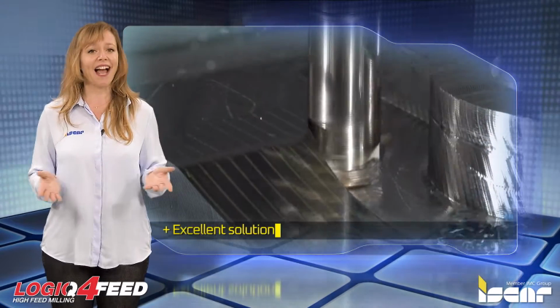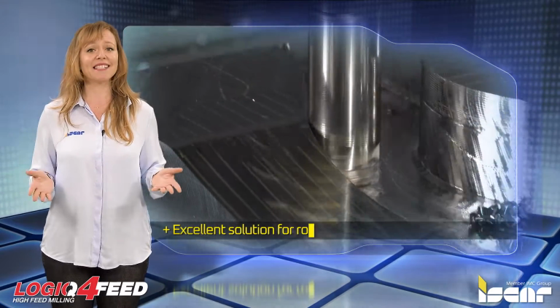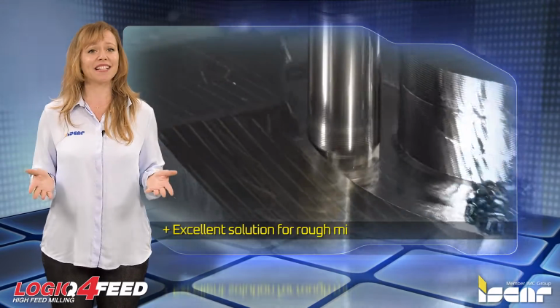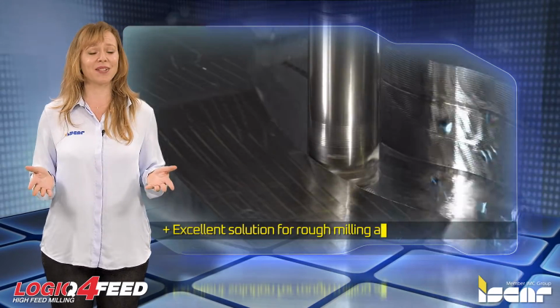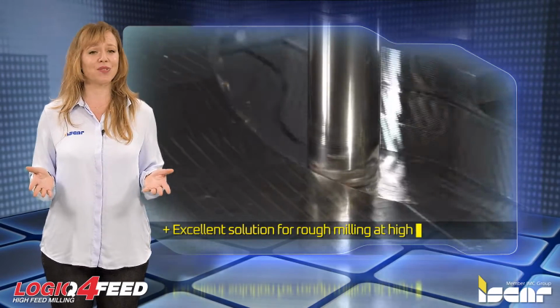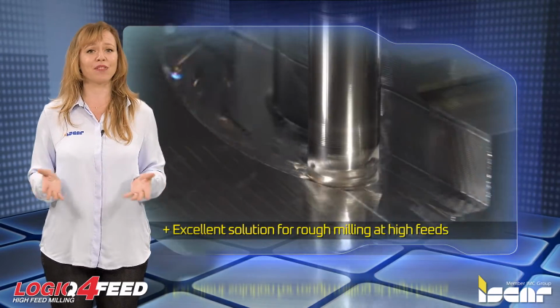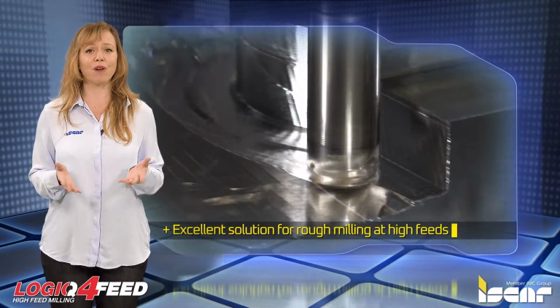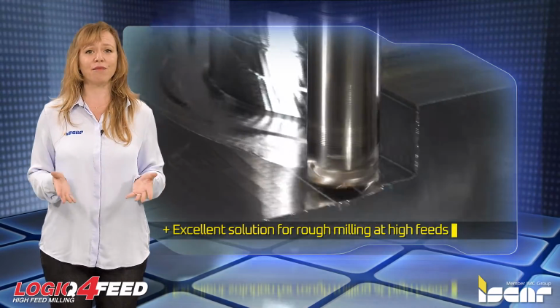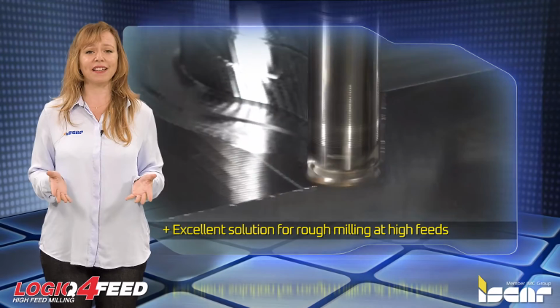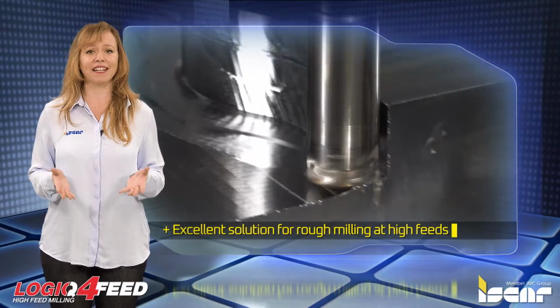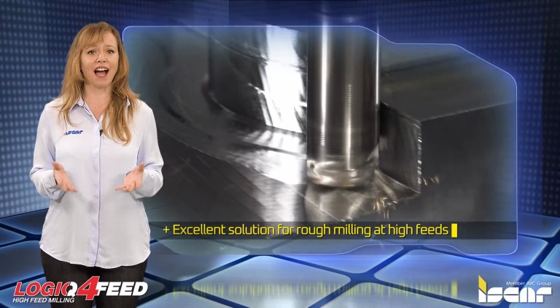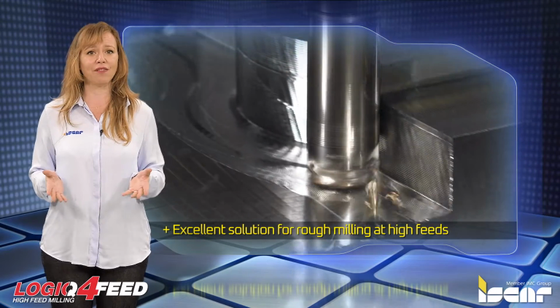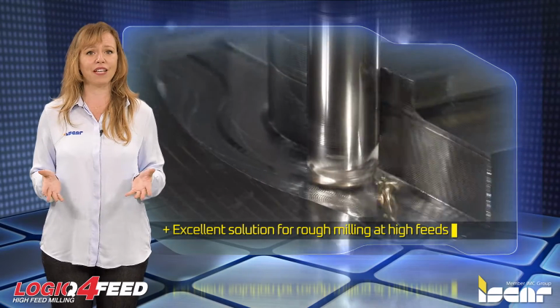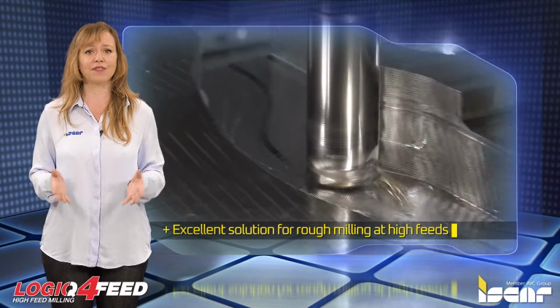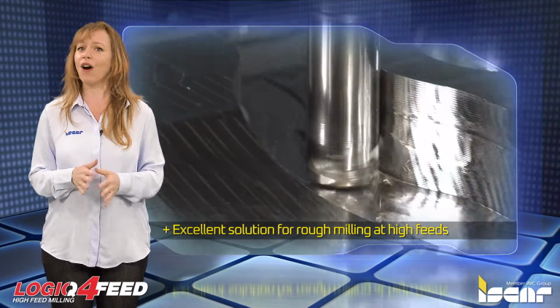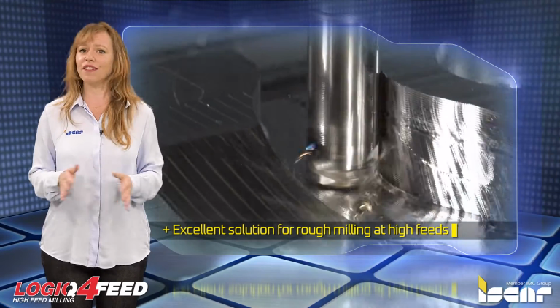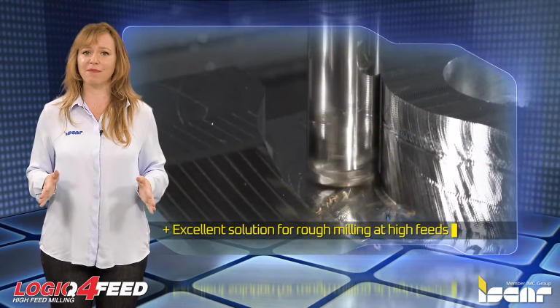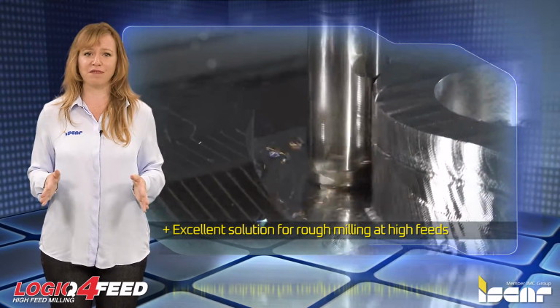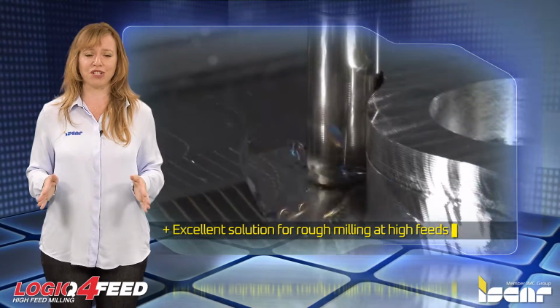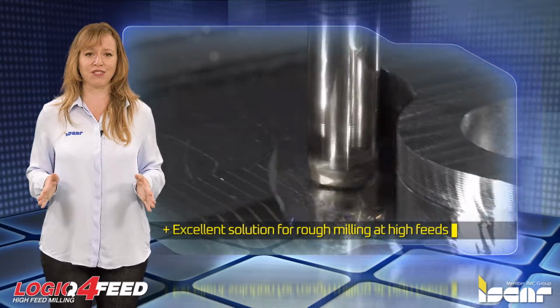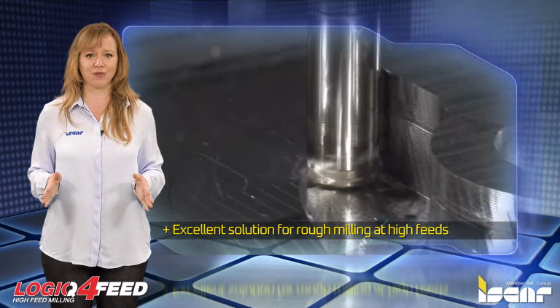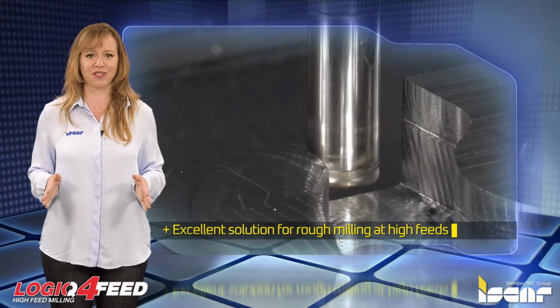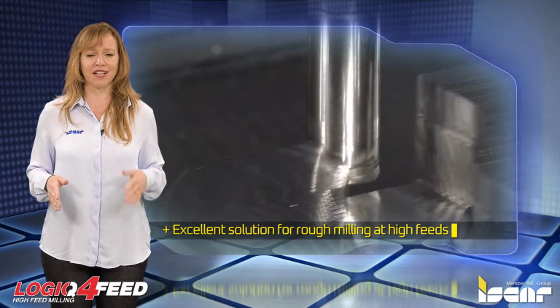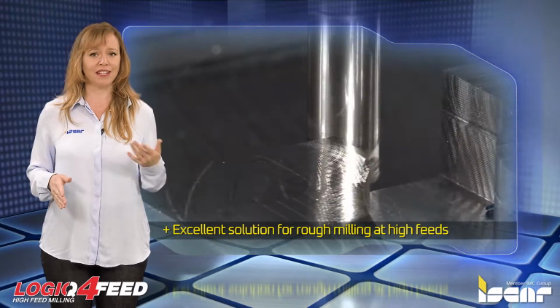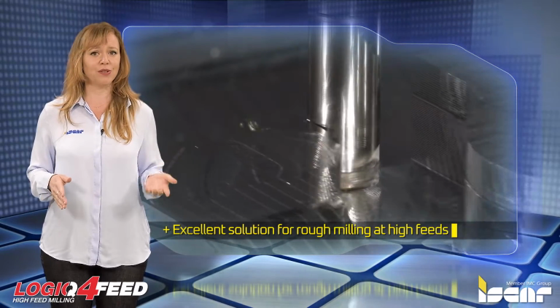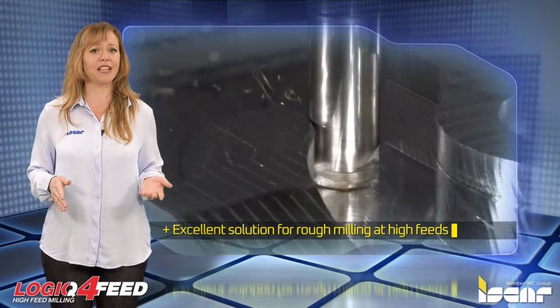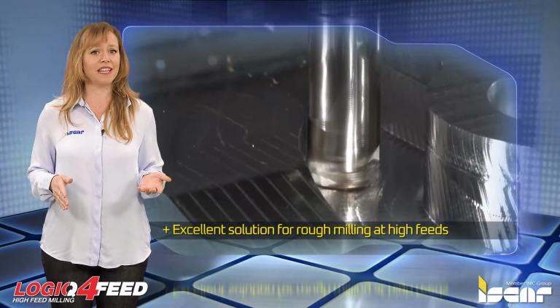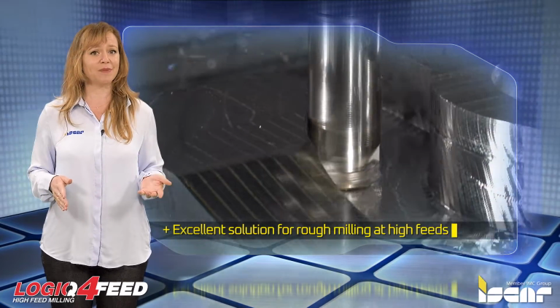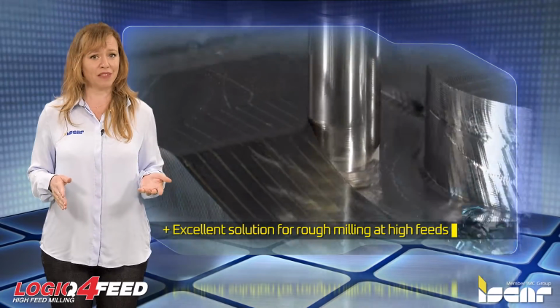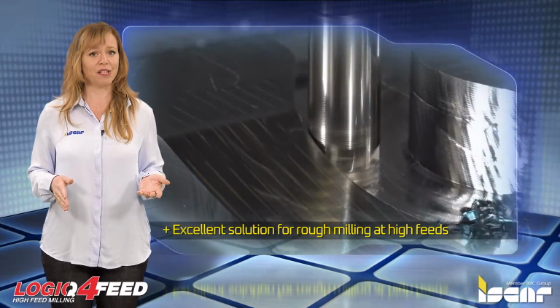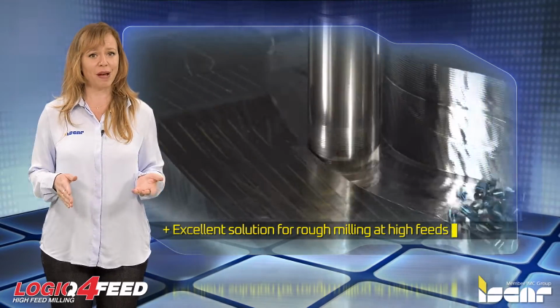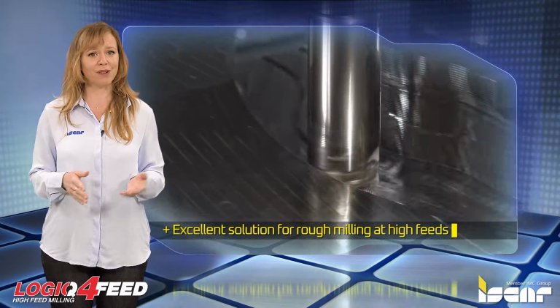These cutters provide an excellent solution for rough milling at high feeds for all types of machine tools, including those with limited power.